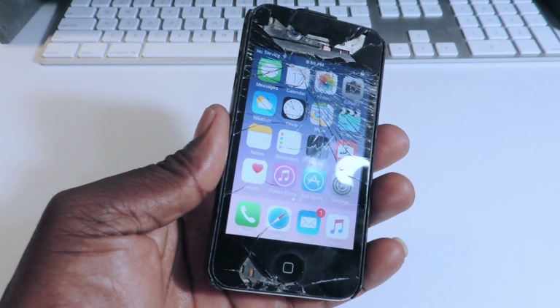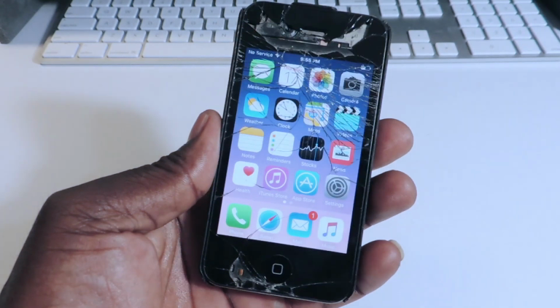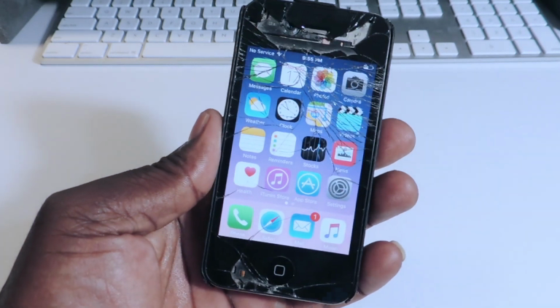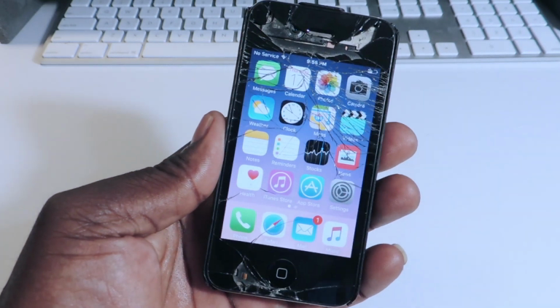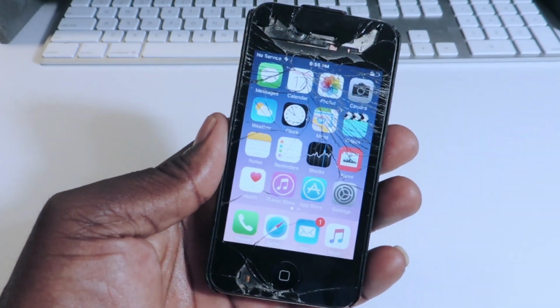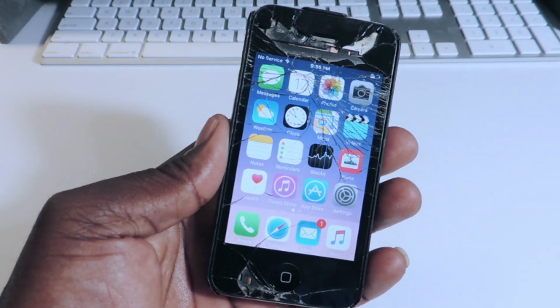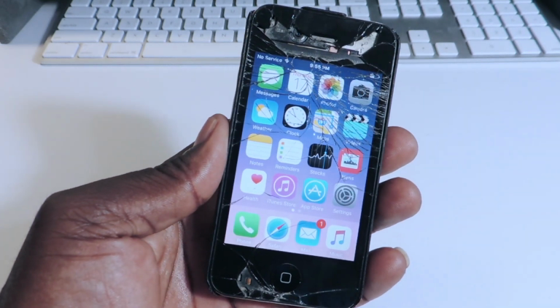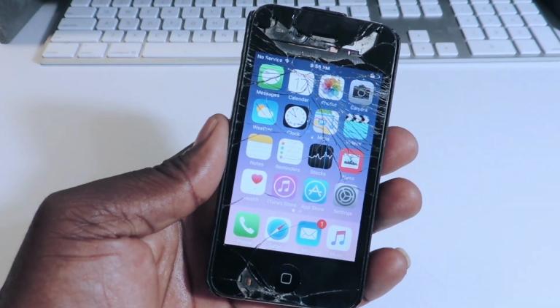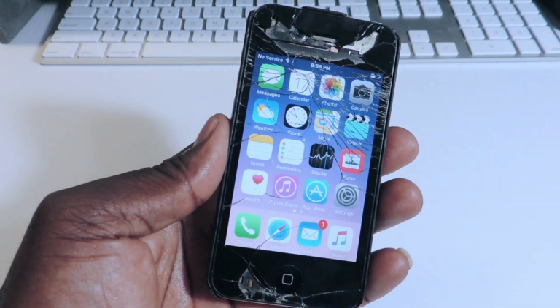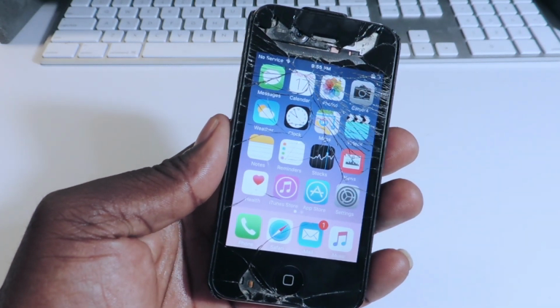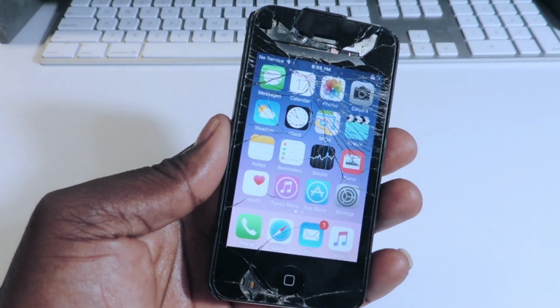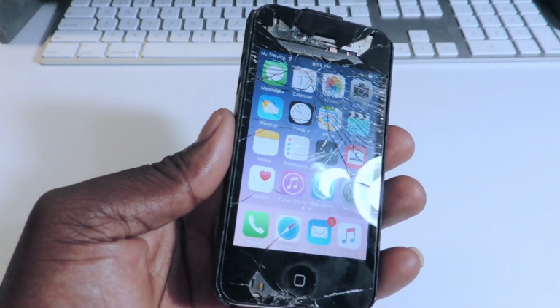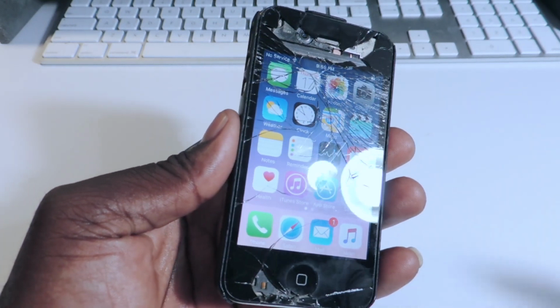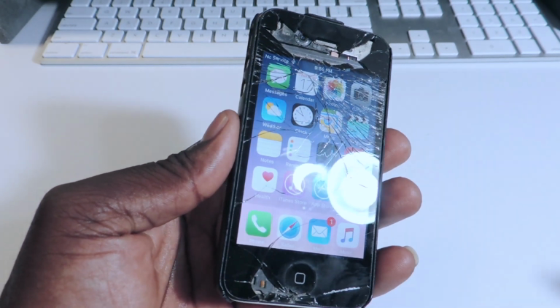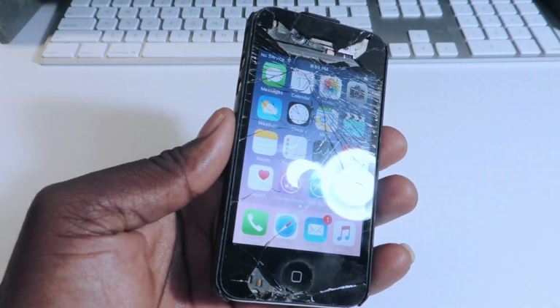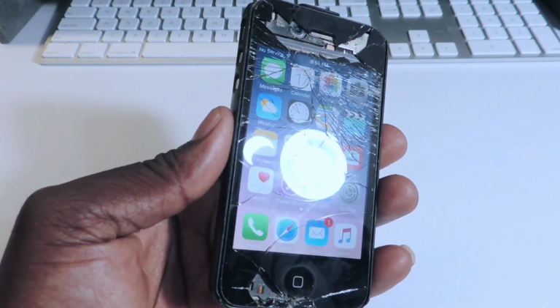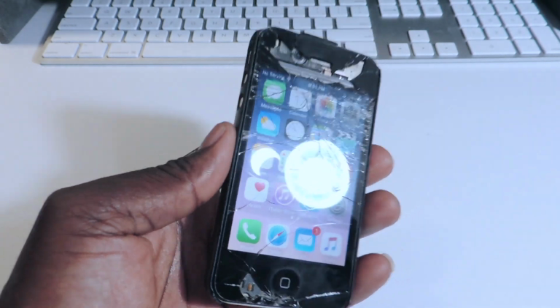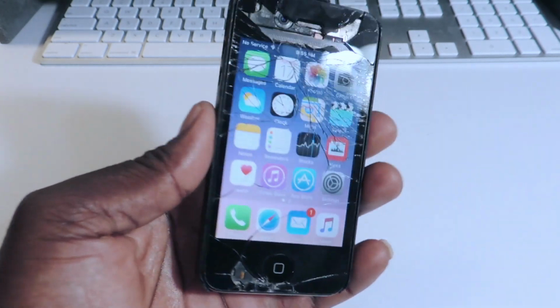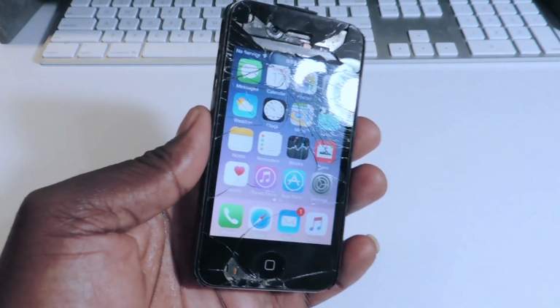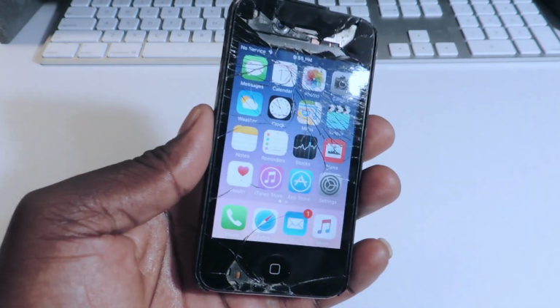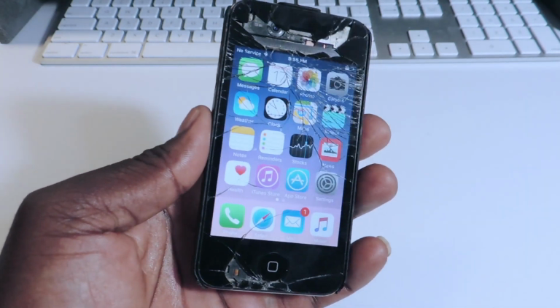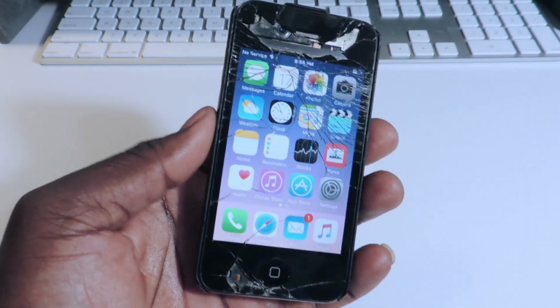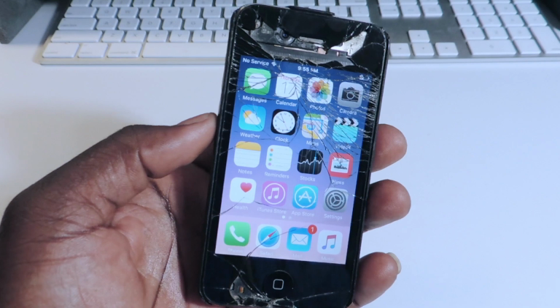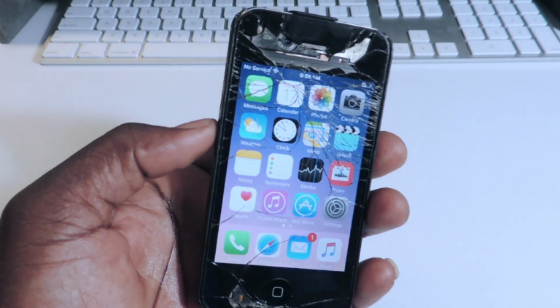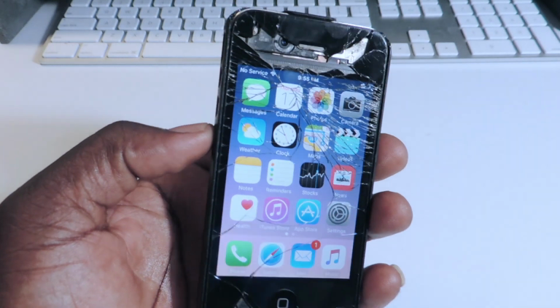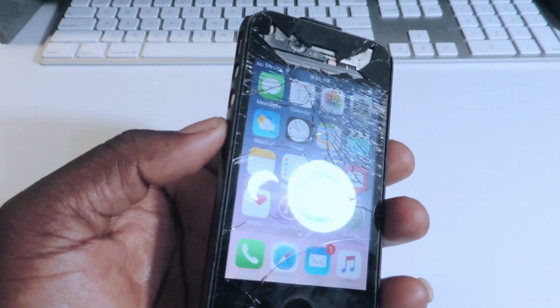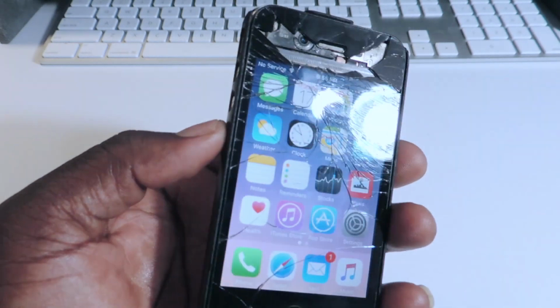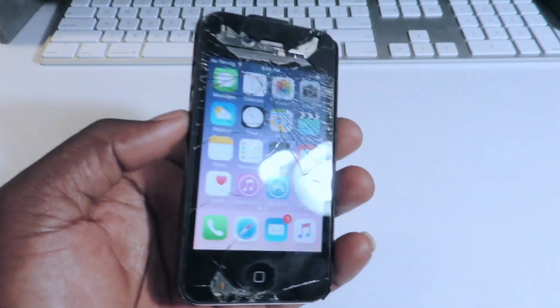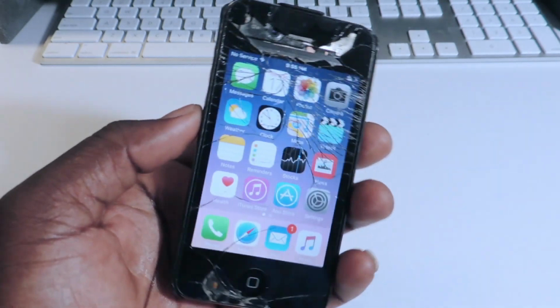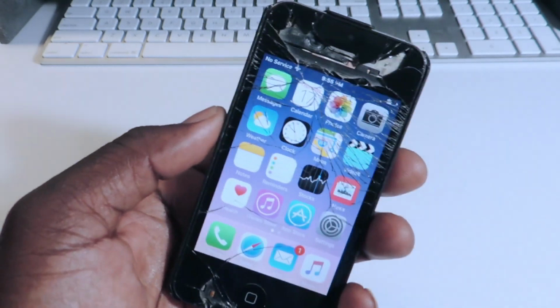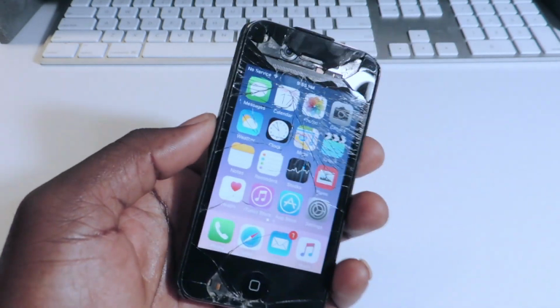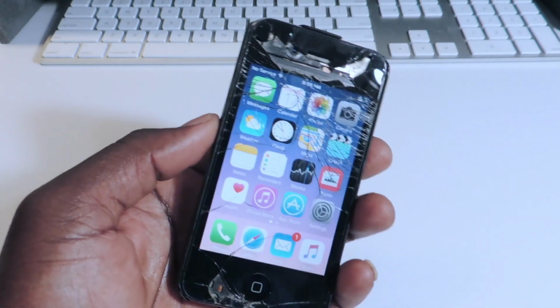What's up YouTube? This is Prince with ATP 101 and in this video, I'm going to show you guys how to erase Cydia without updating your iPhone.